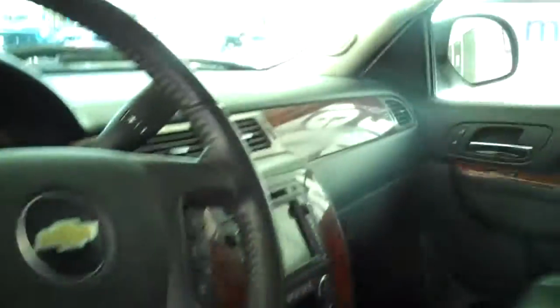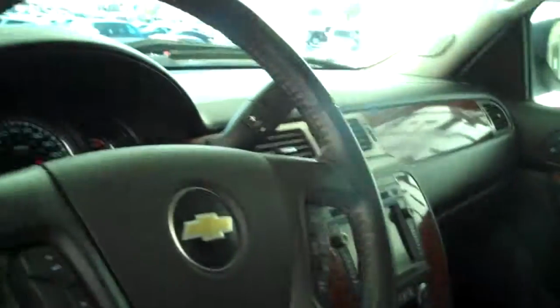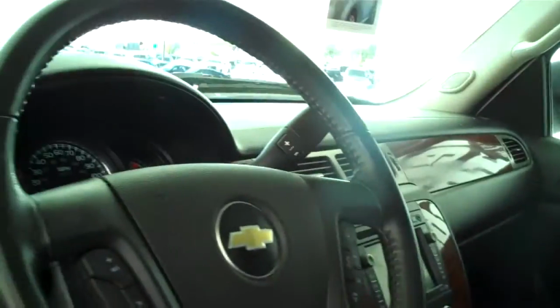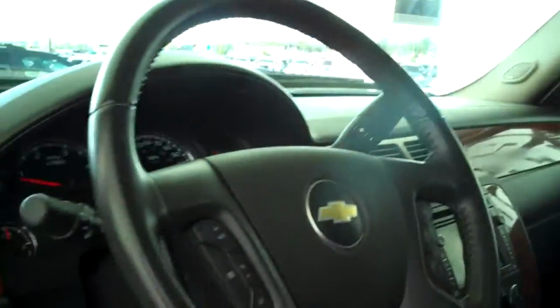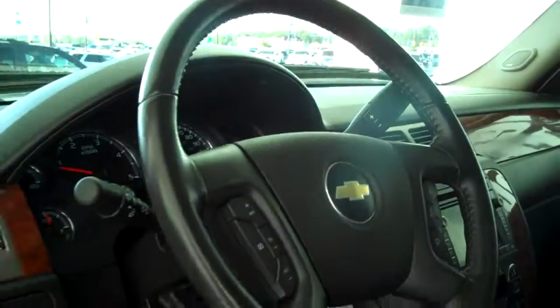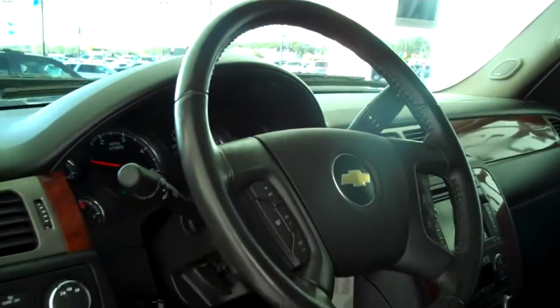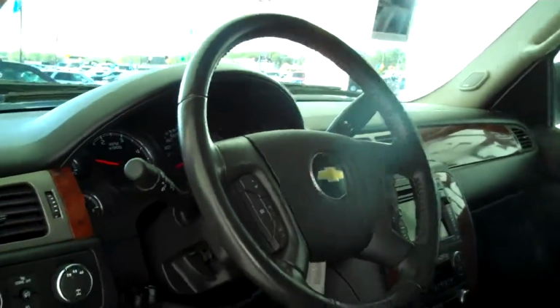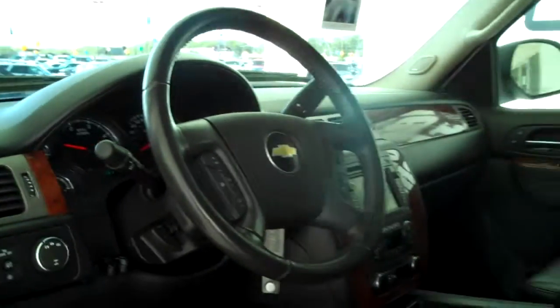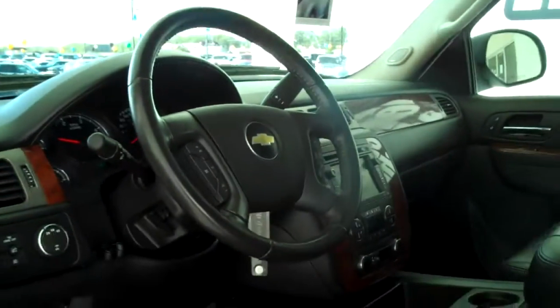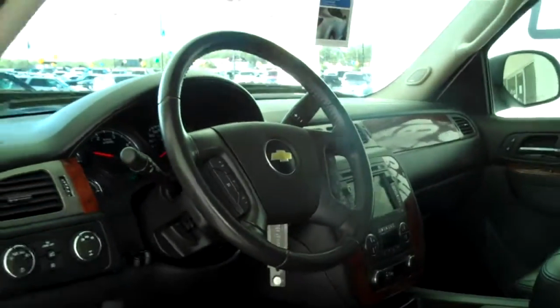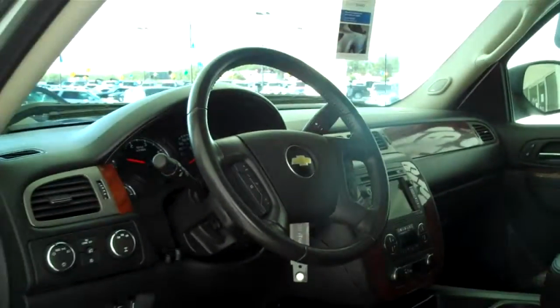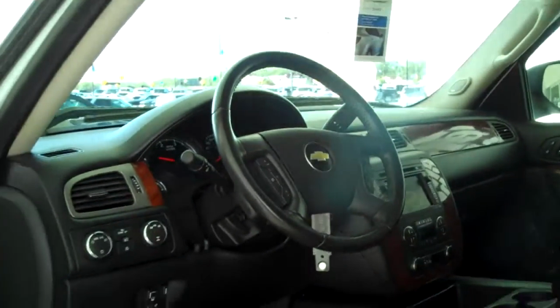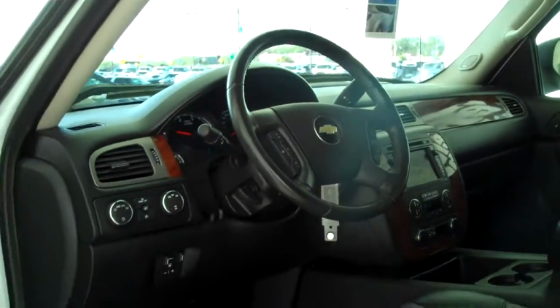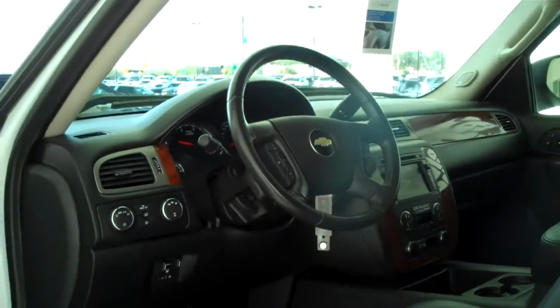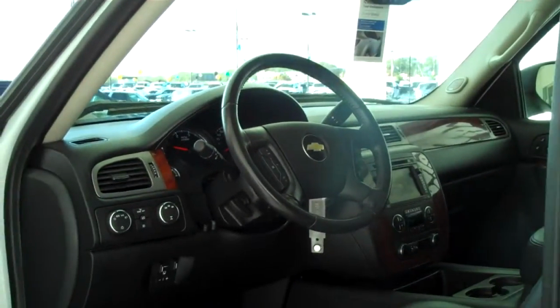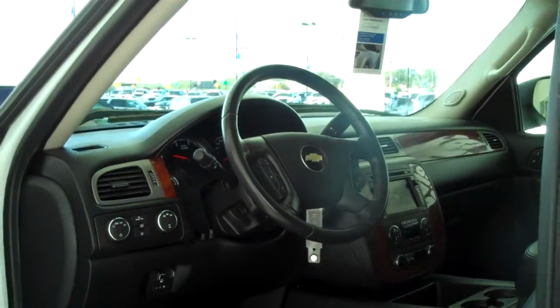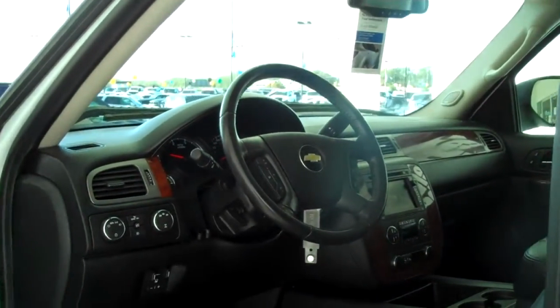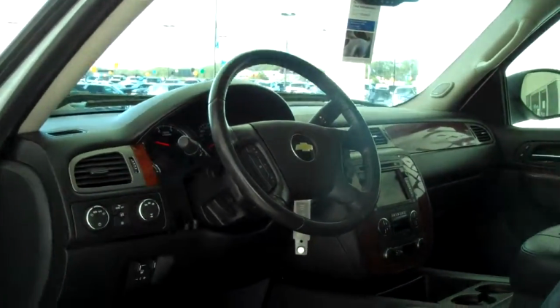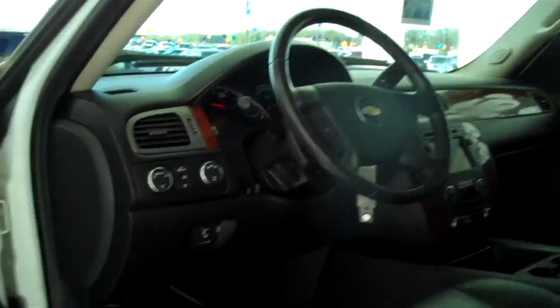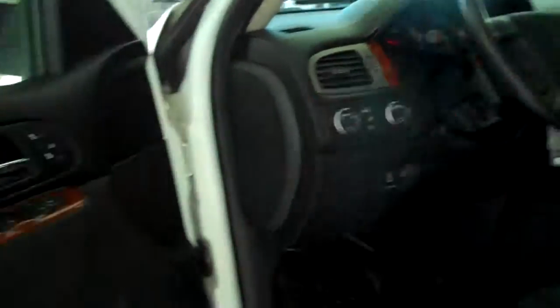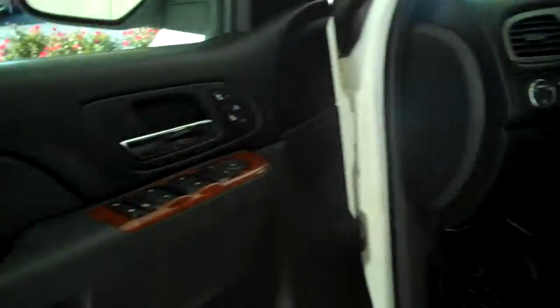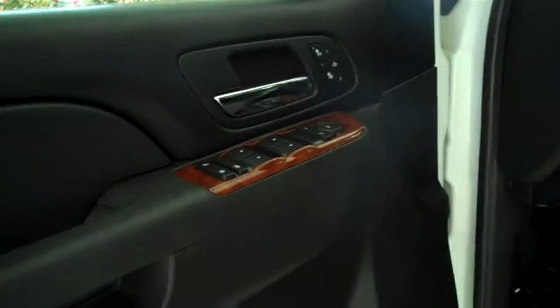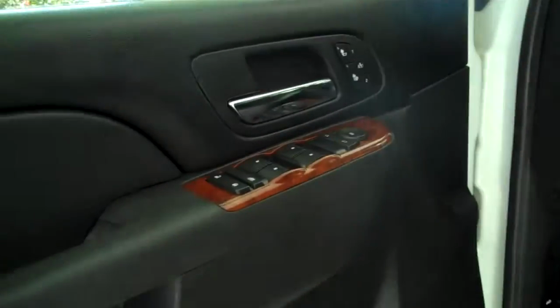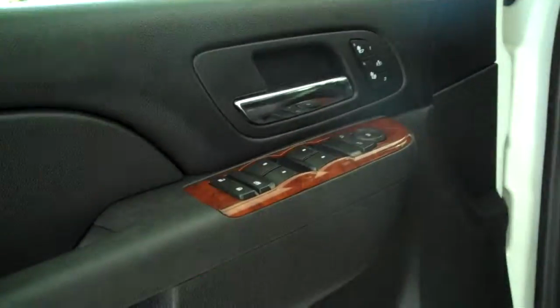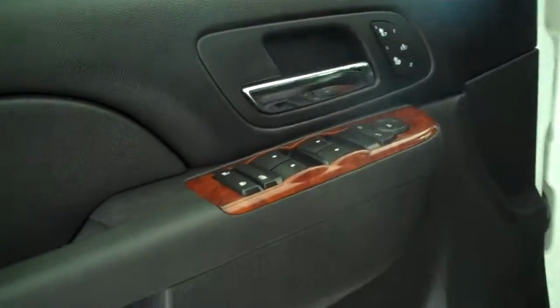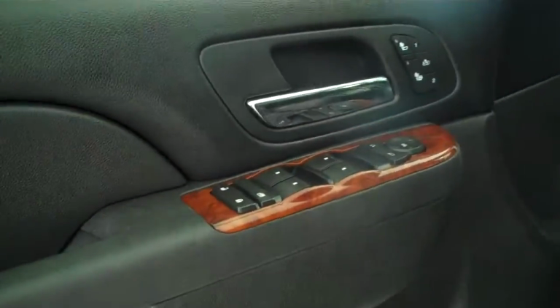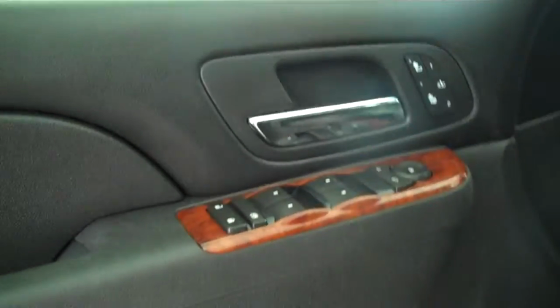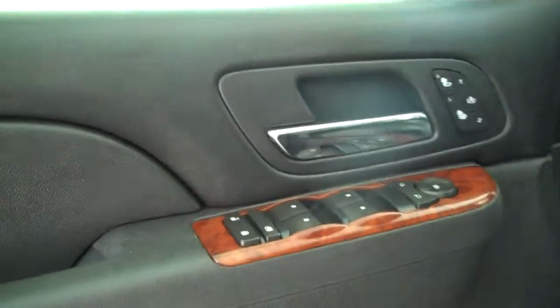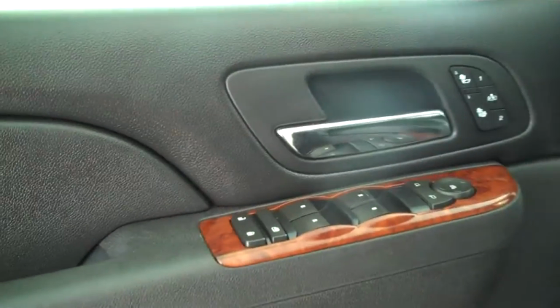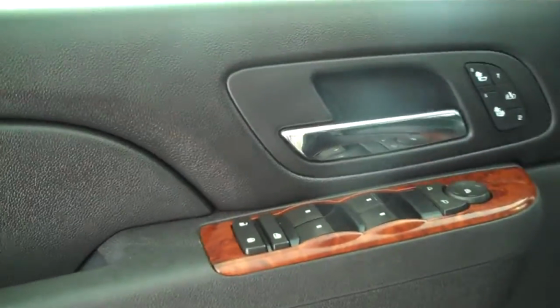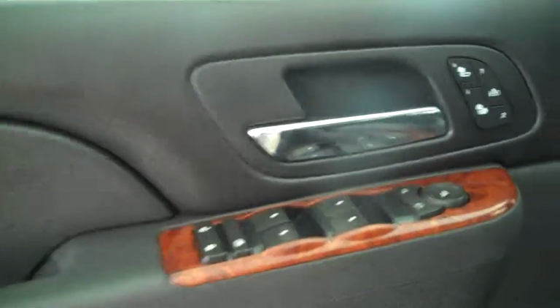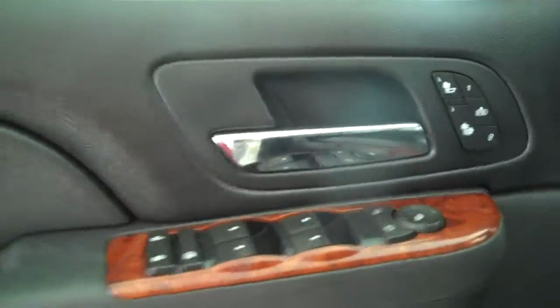Bluetooth audio for your cell phone, power steering, tilt, cruise, power windows, power locks, and keyless entry.